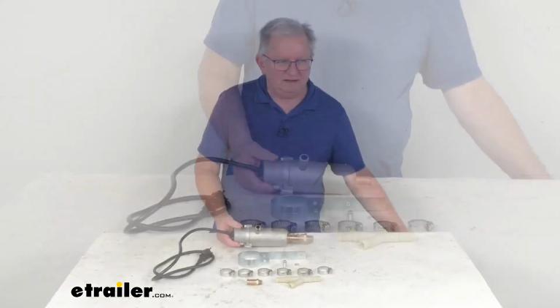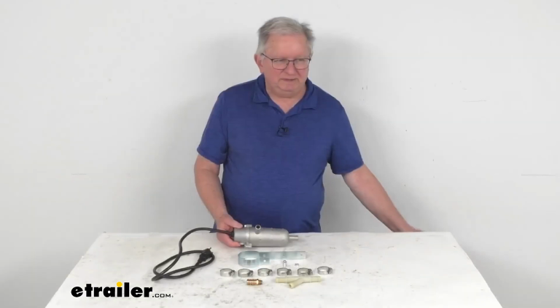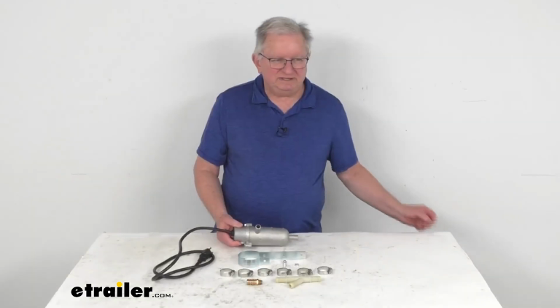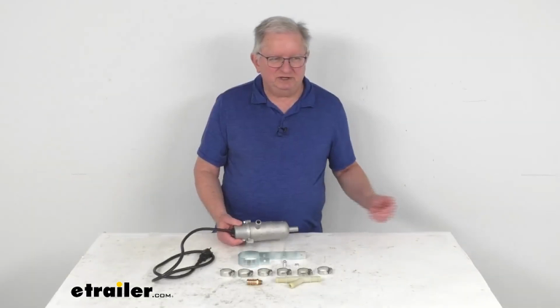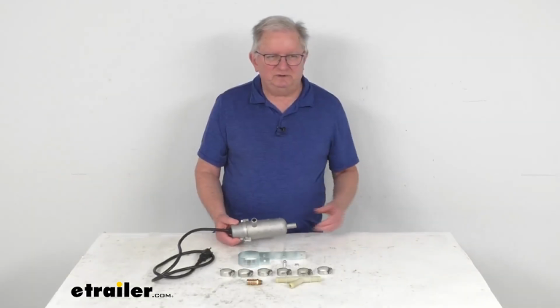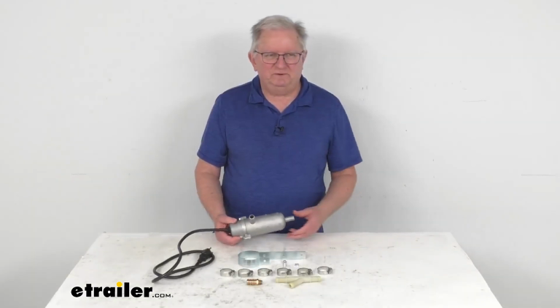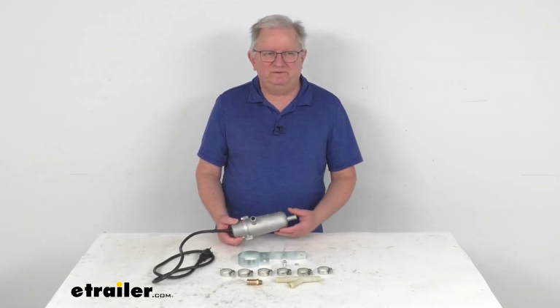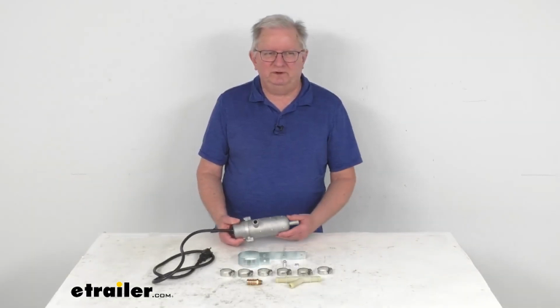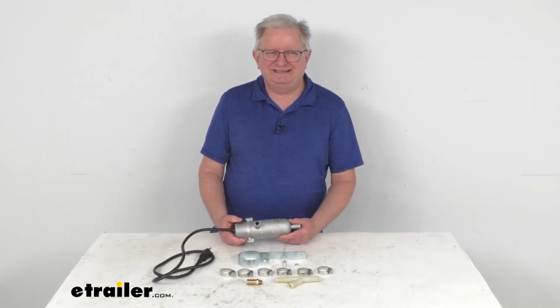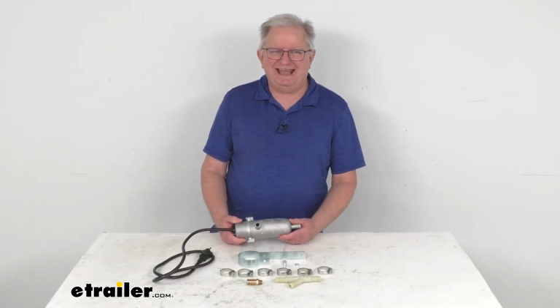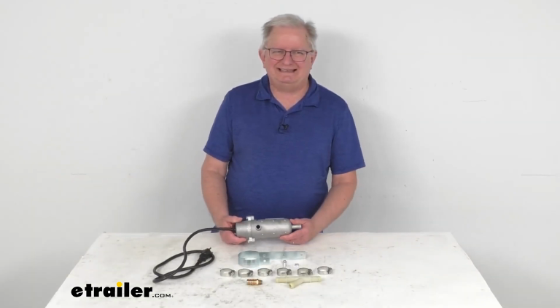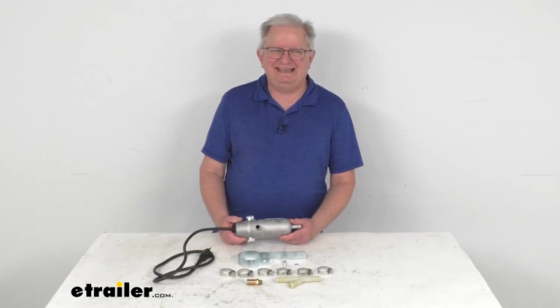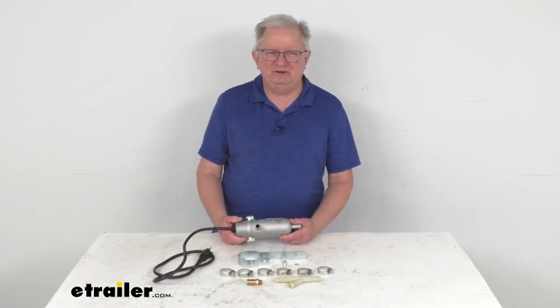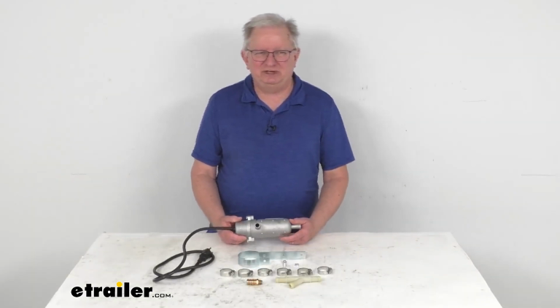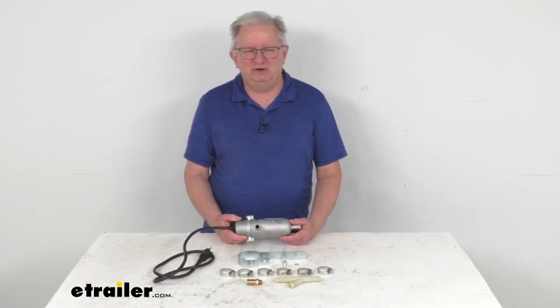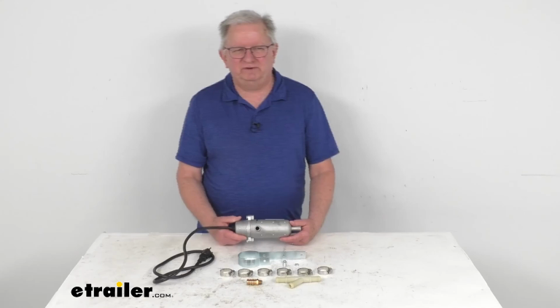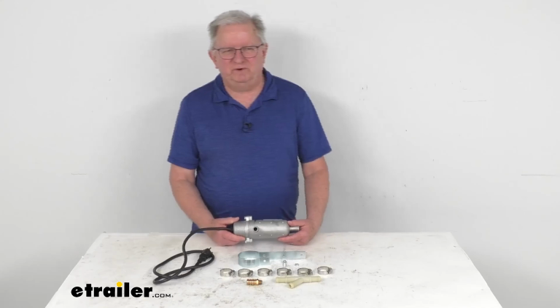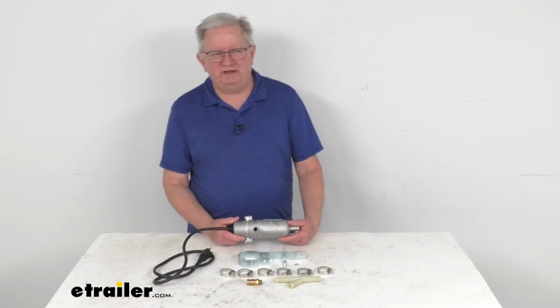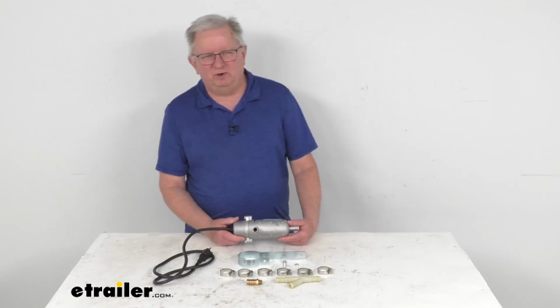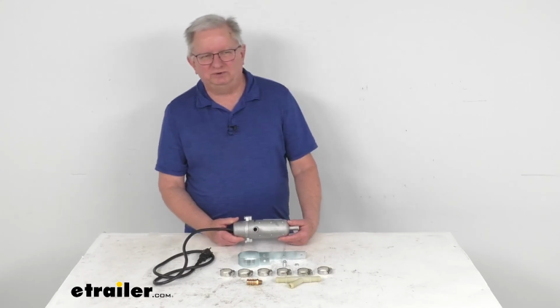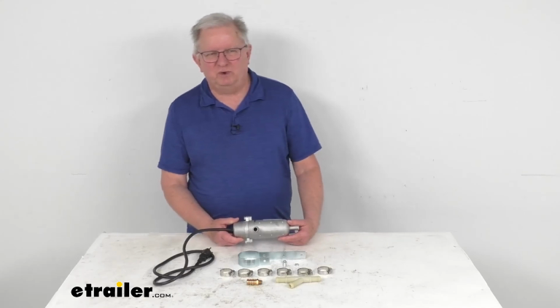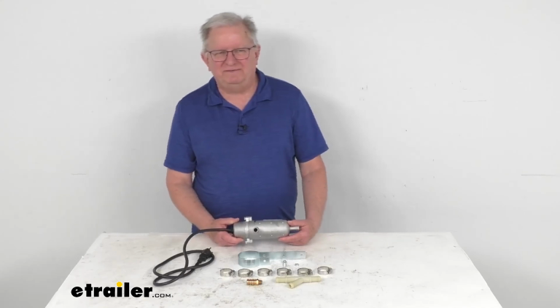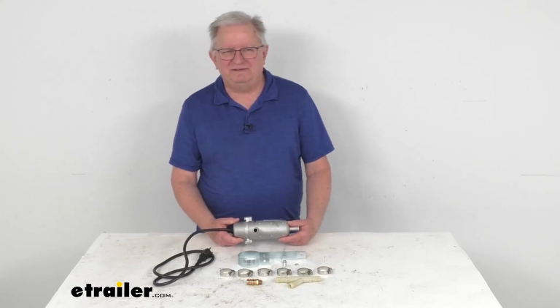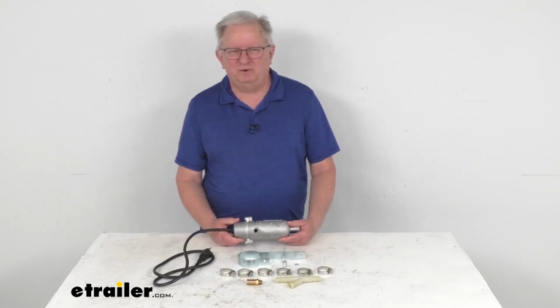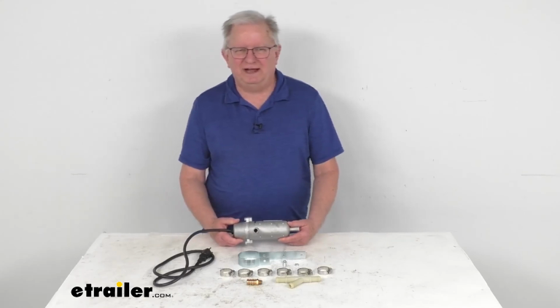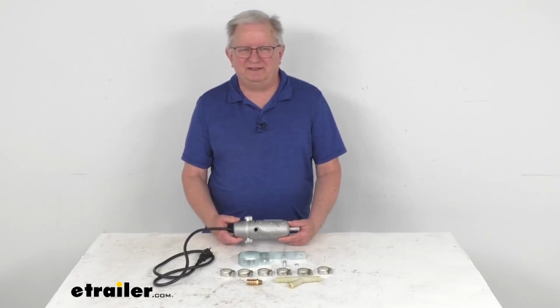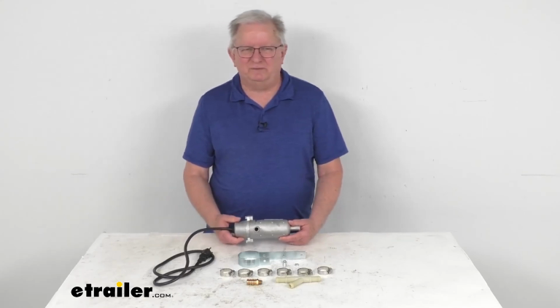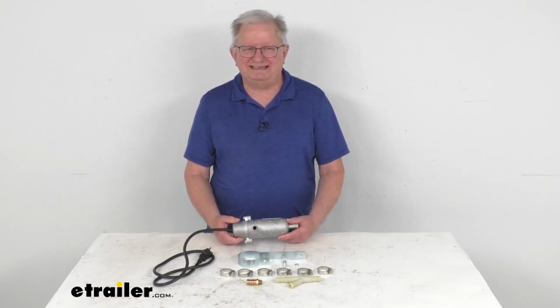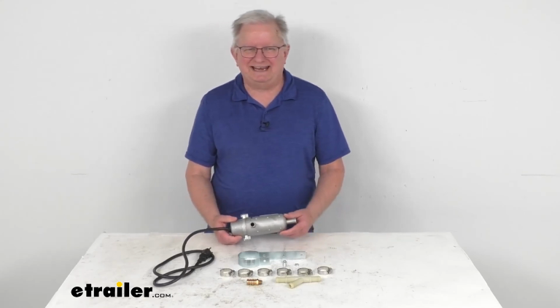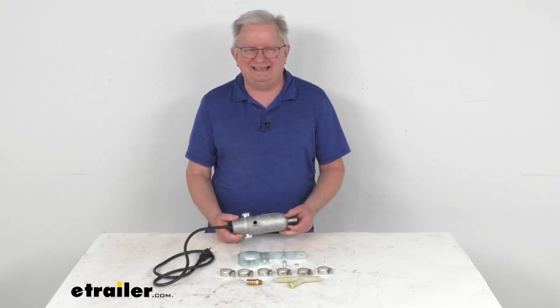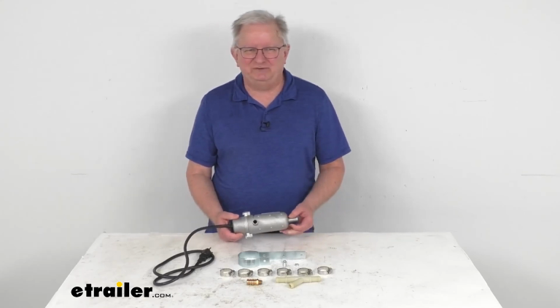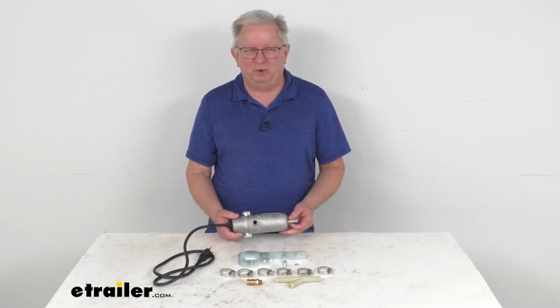But that's going to do it for the review on this Katz Heaters 240-volt, 2,500-watt, thermostatically controlled circulating tank heater.